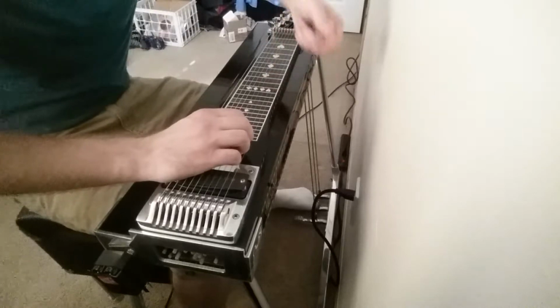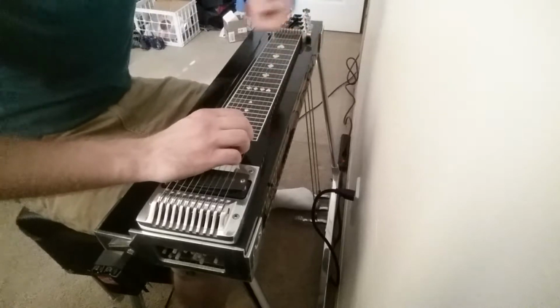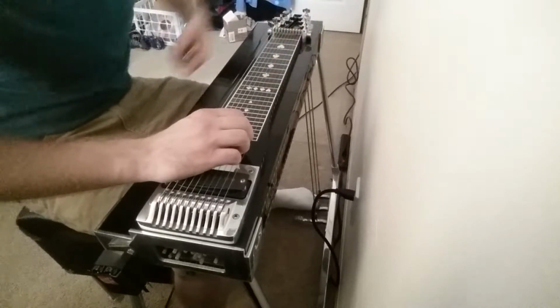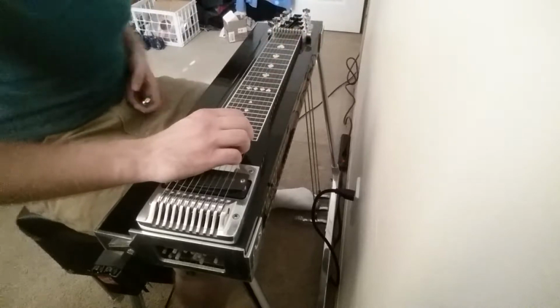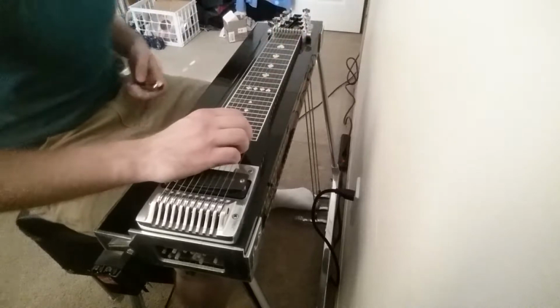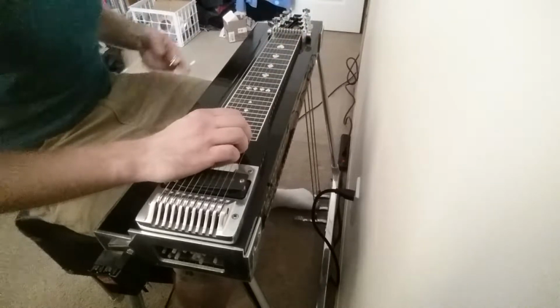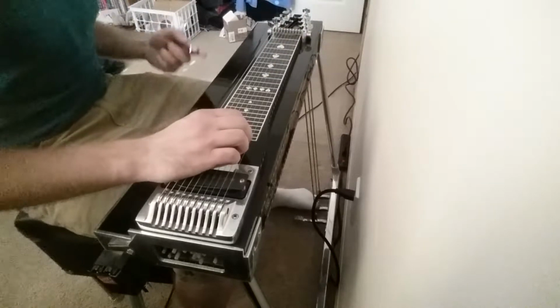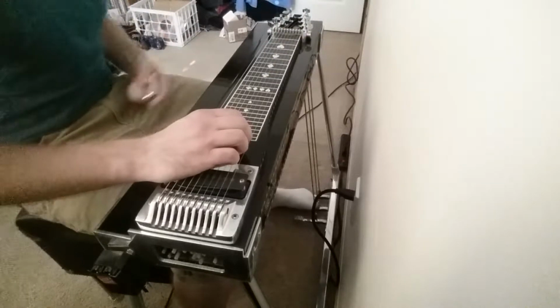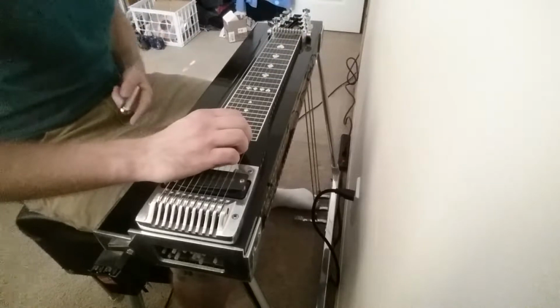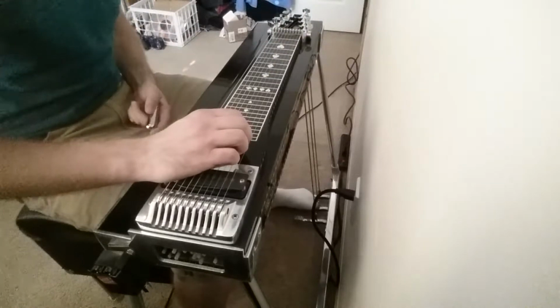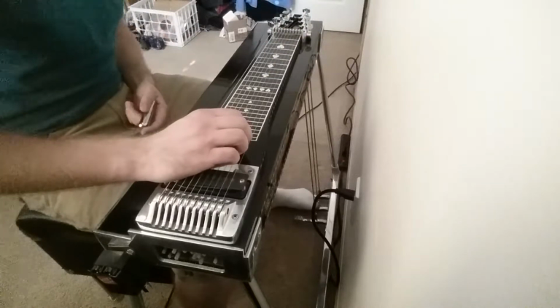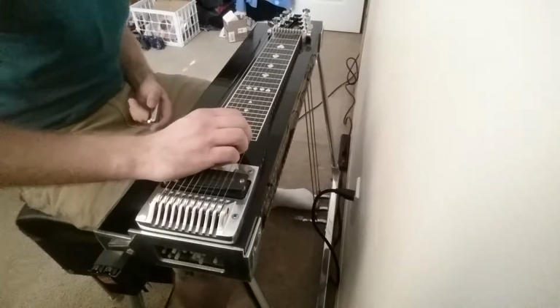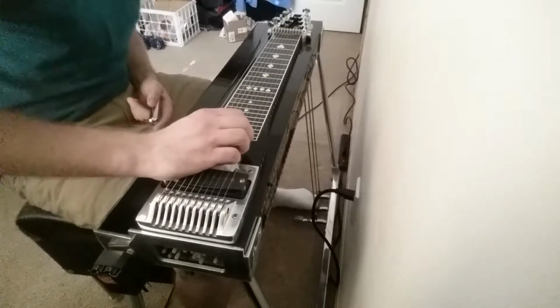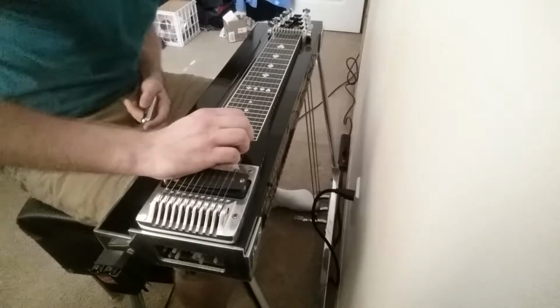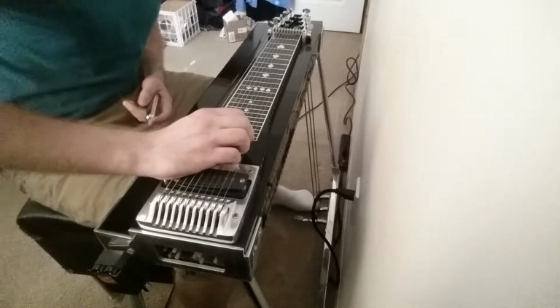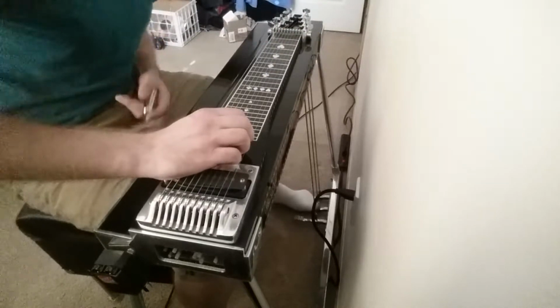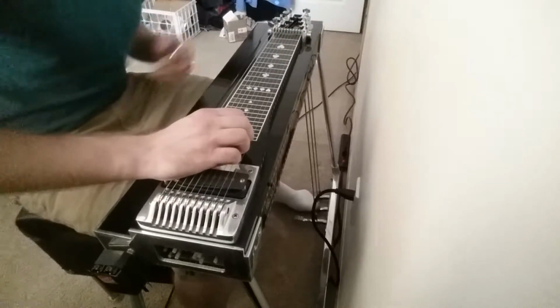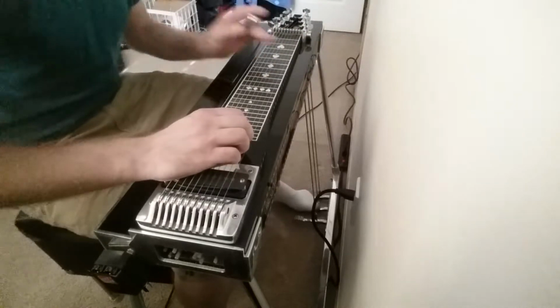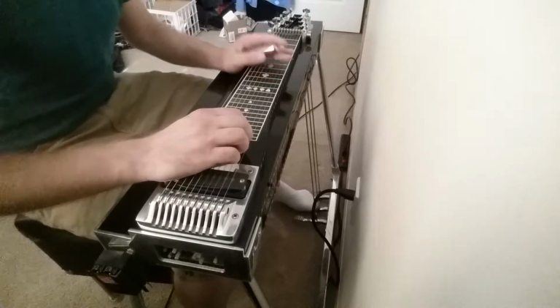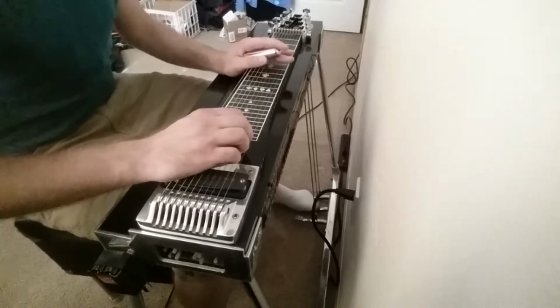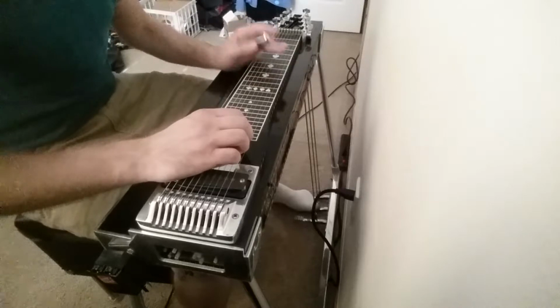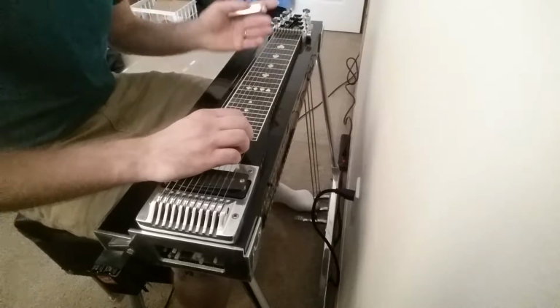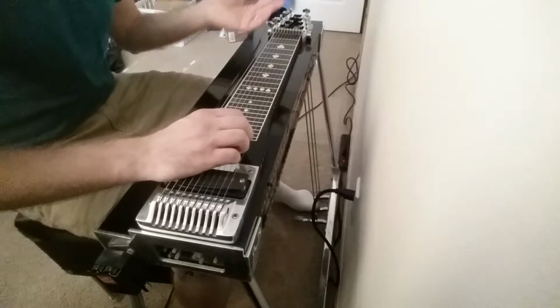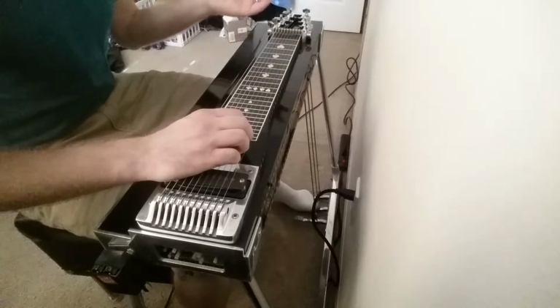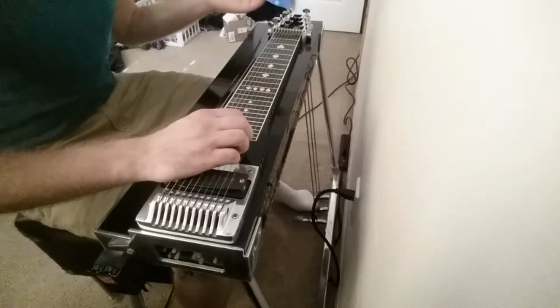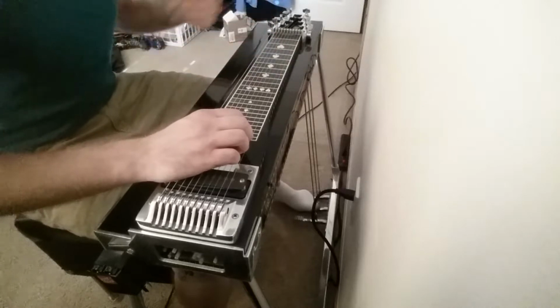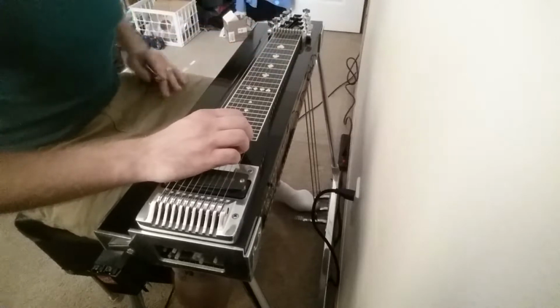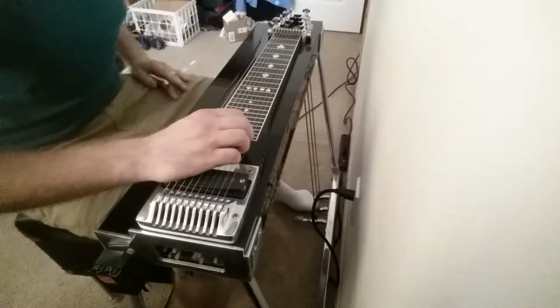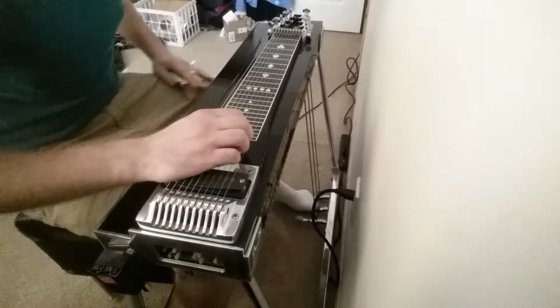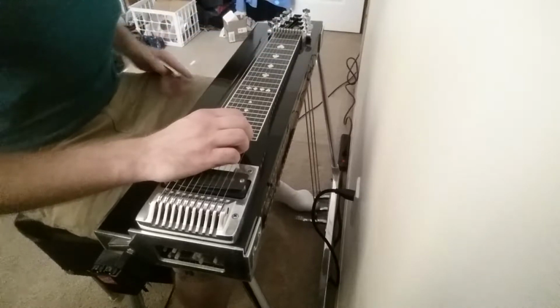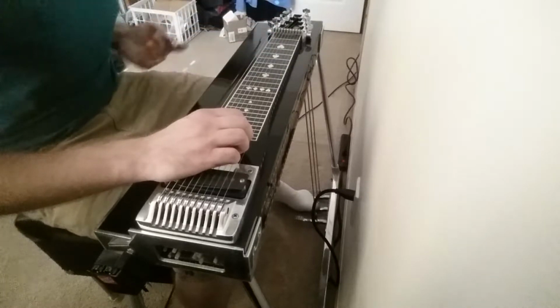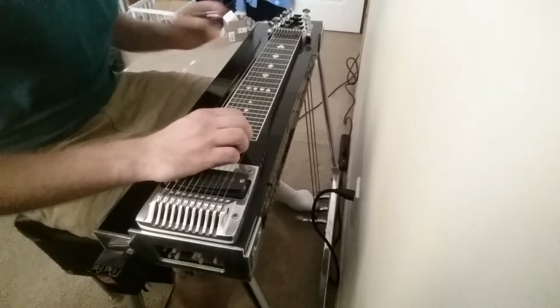Pedal steel is also new, so if you cut me a little slack — and any tips would be appreciated too.